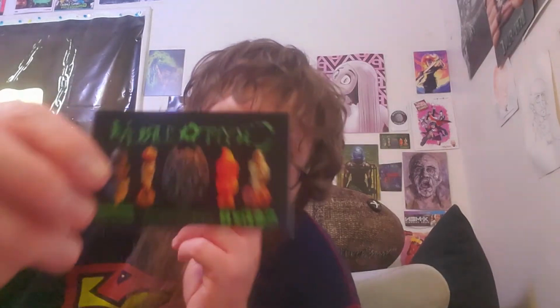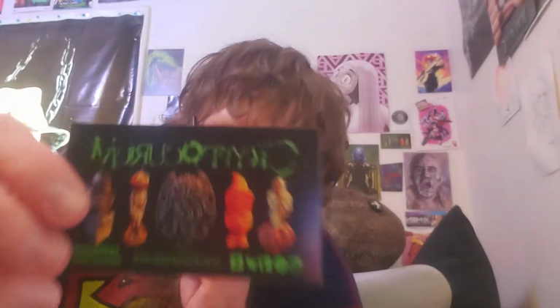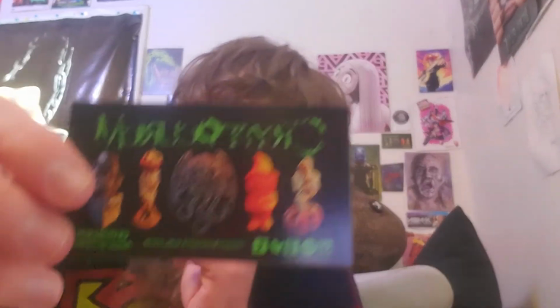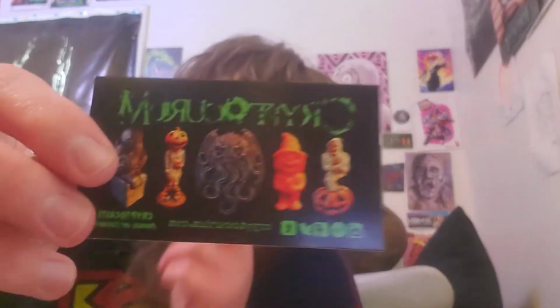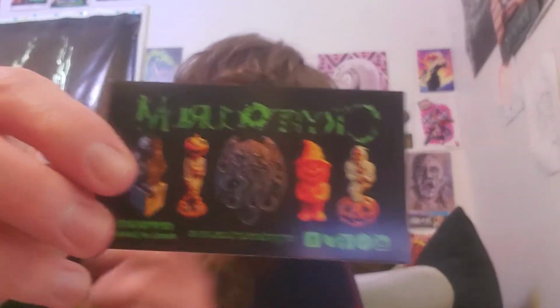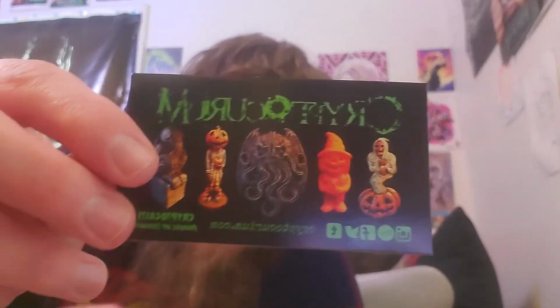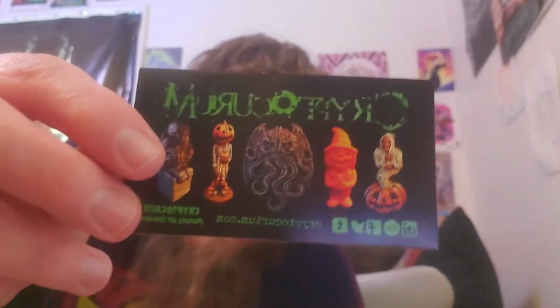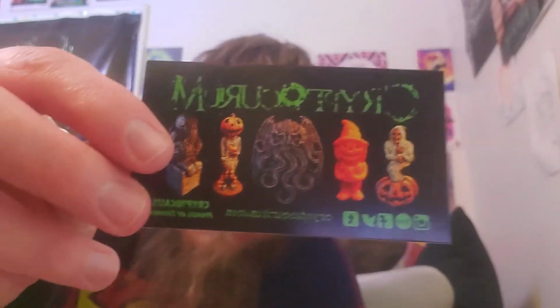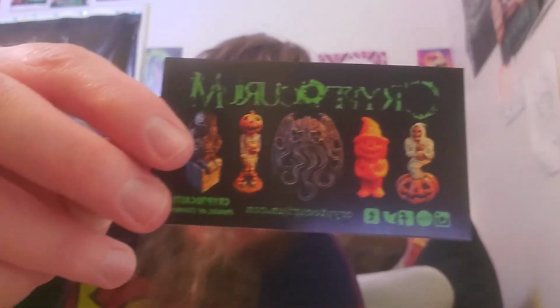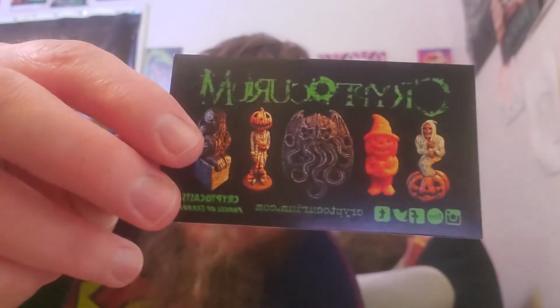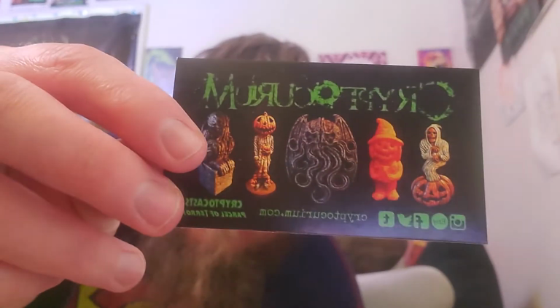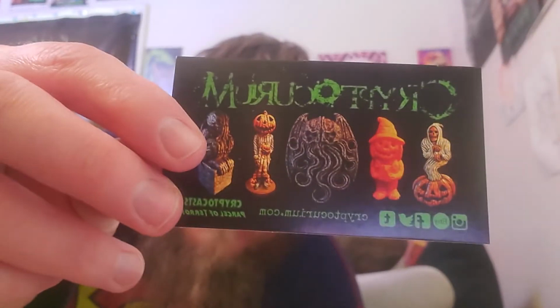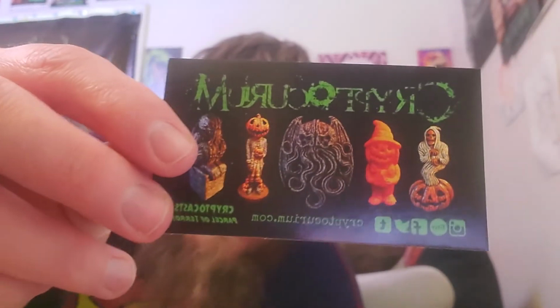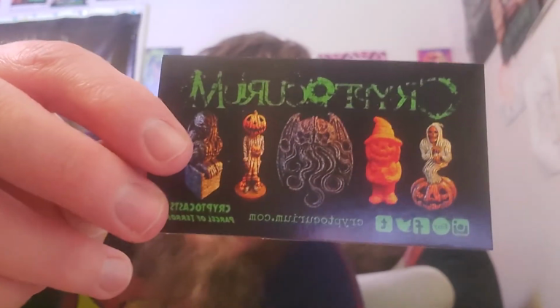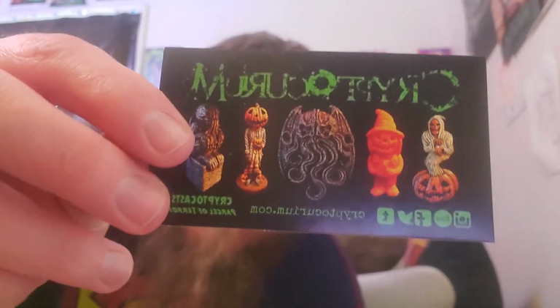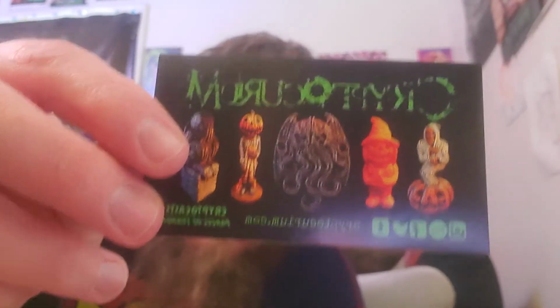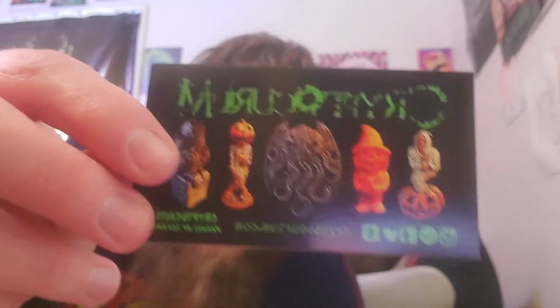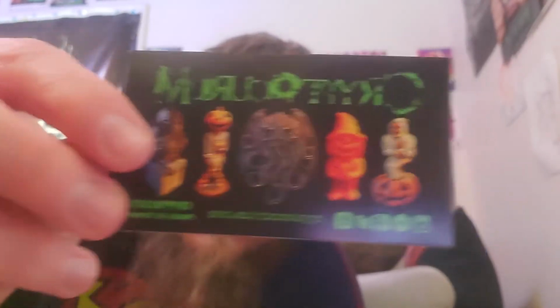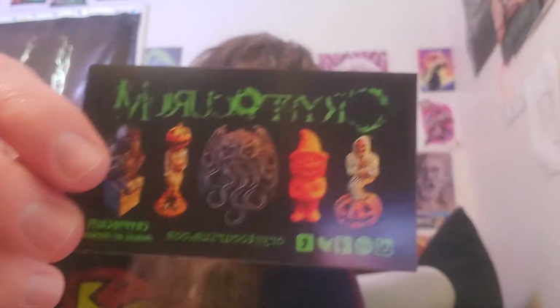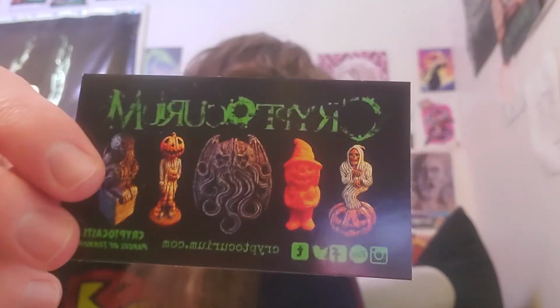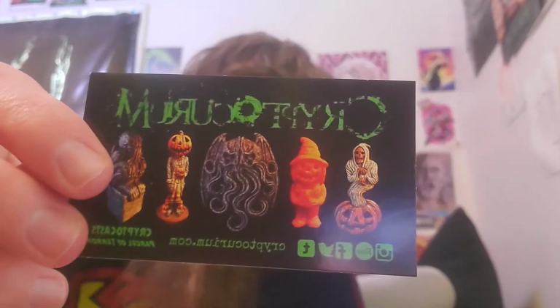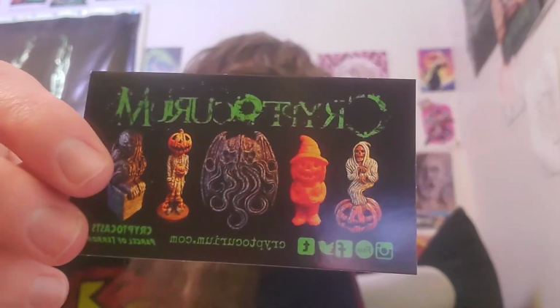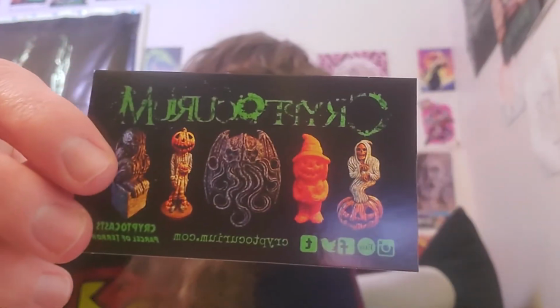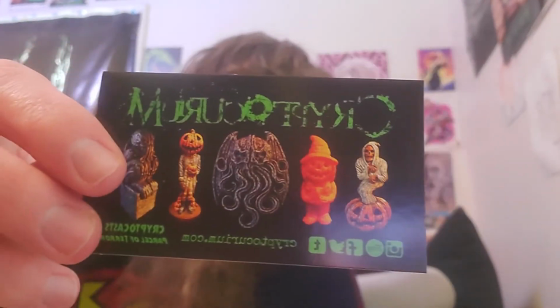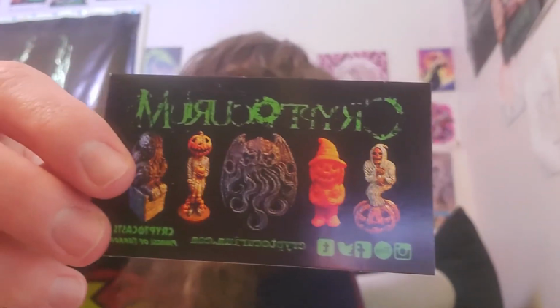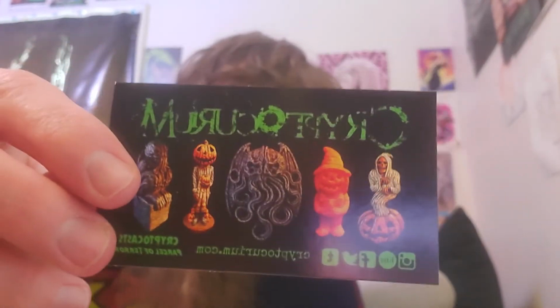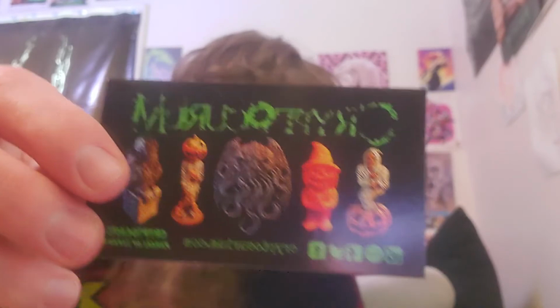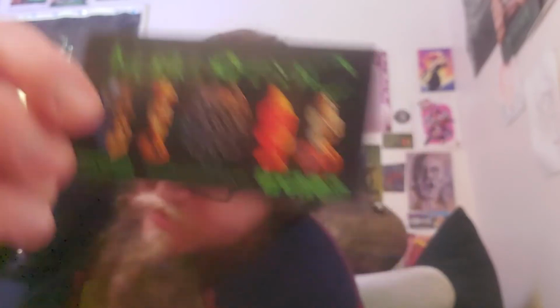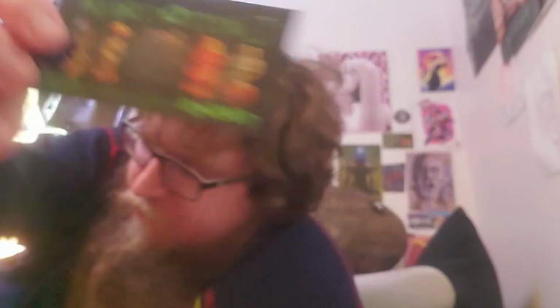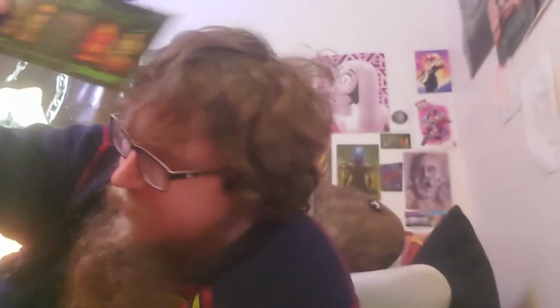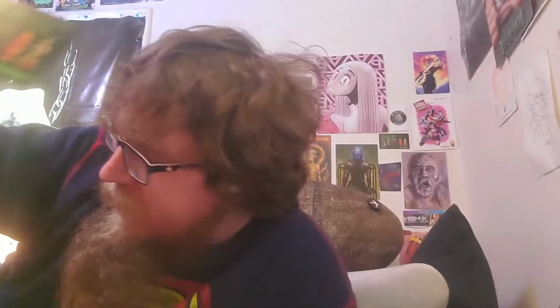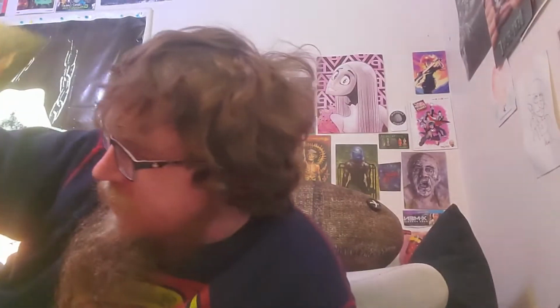CryptoCurium business card. You should definitely check out his website — he makes some good stuff.